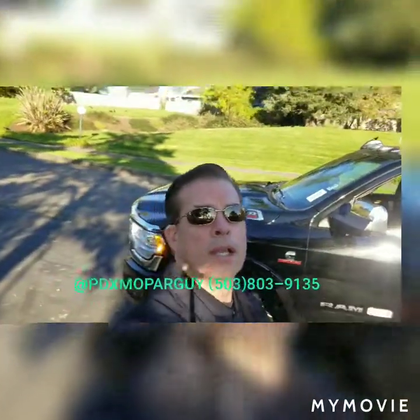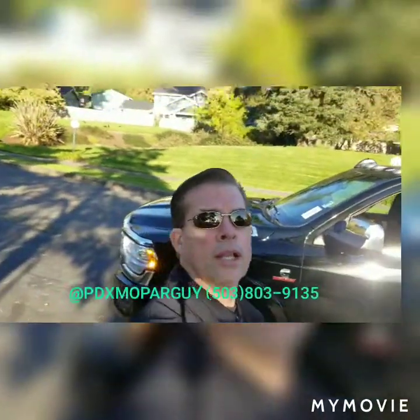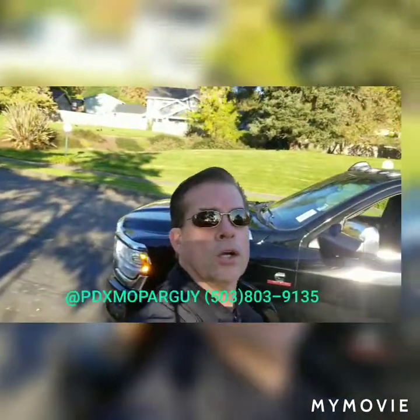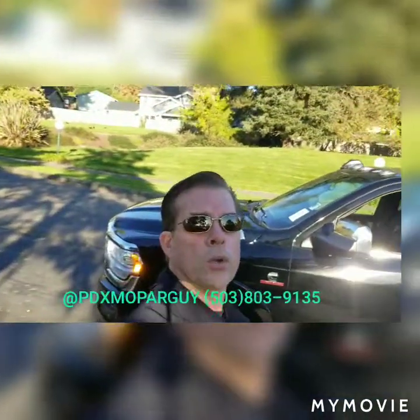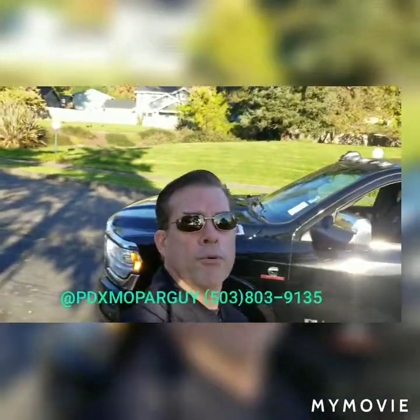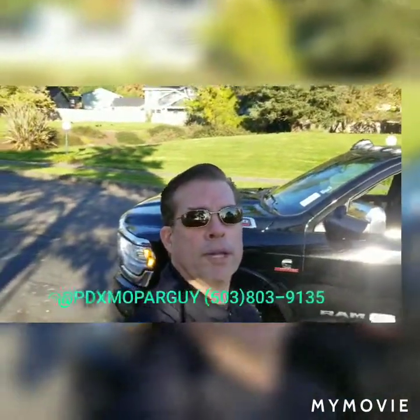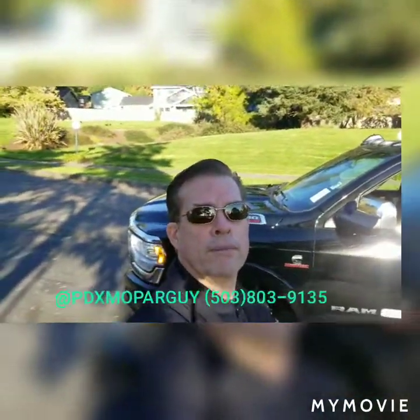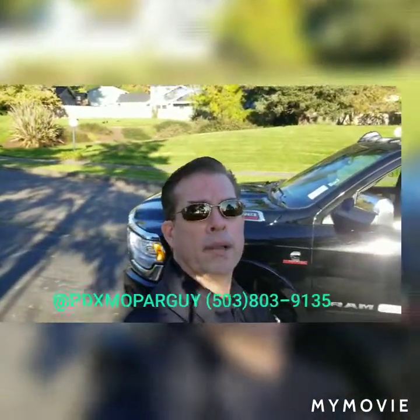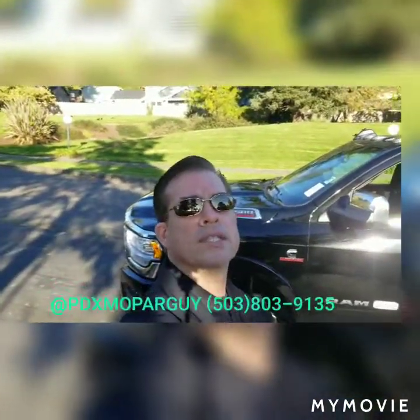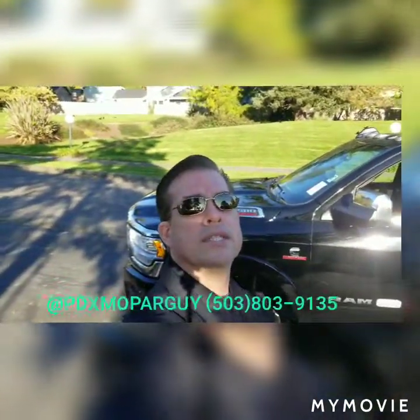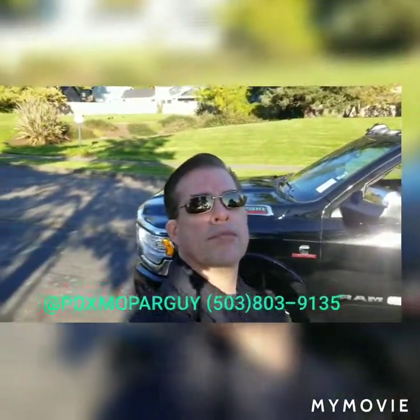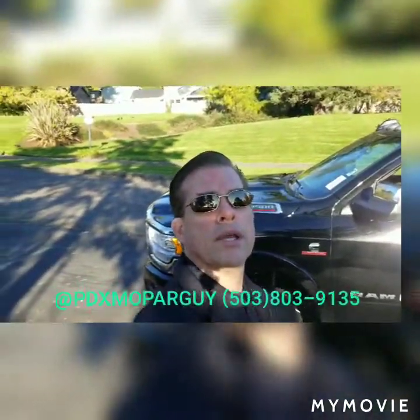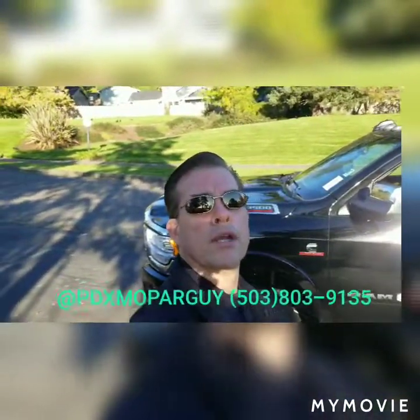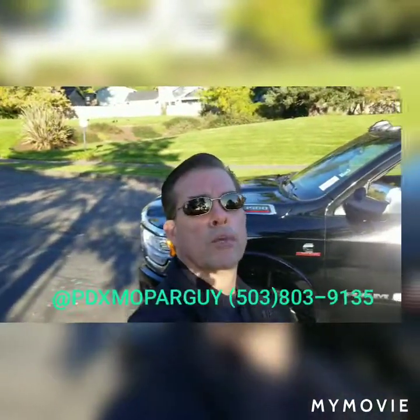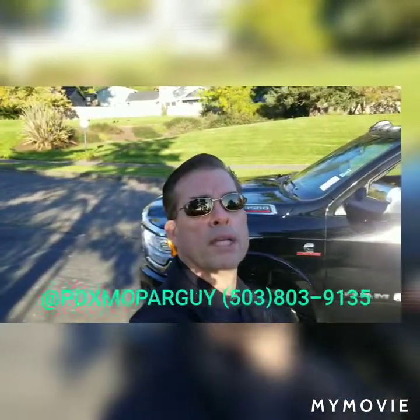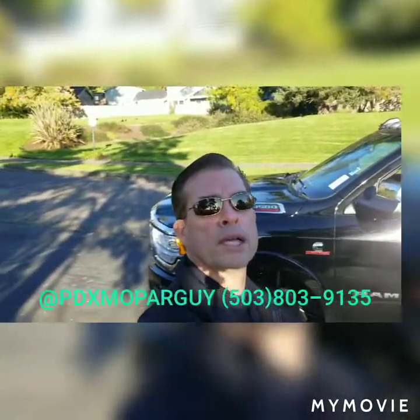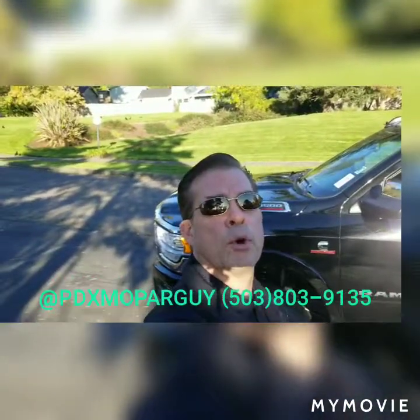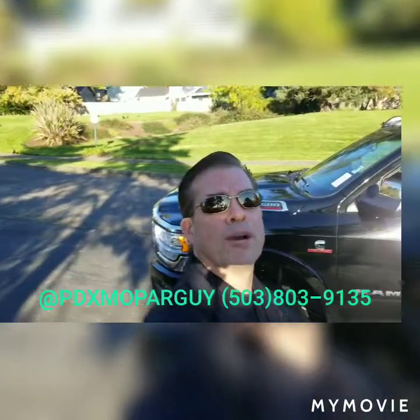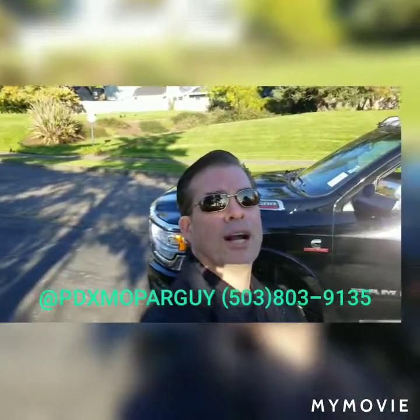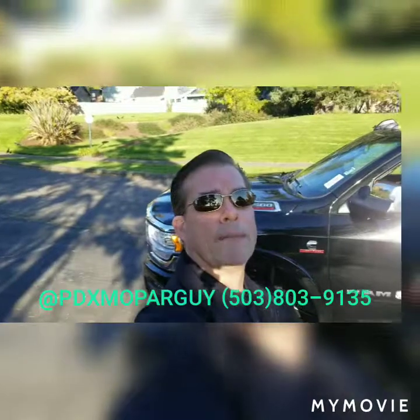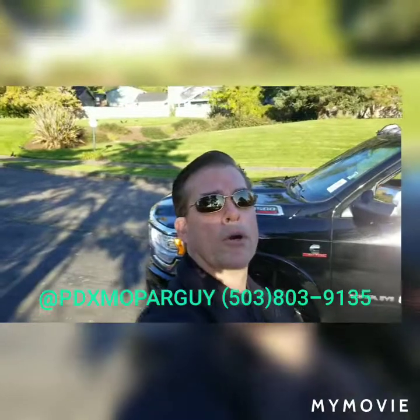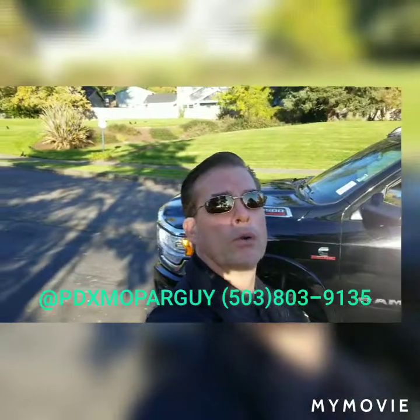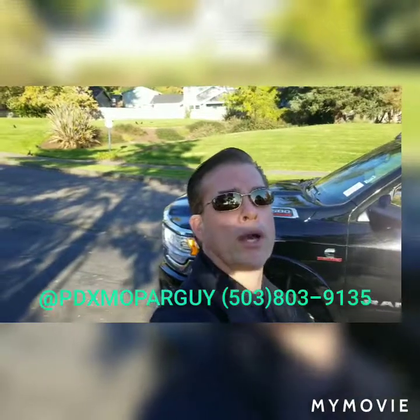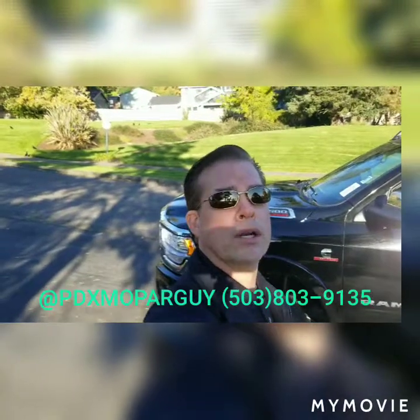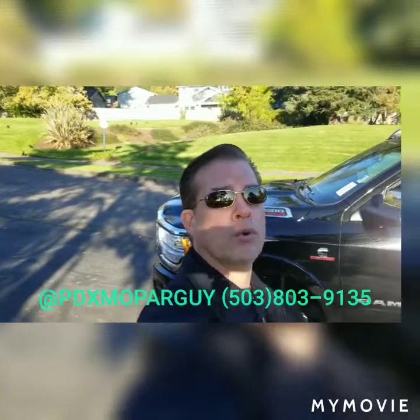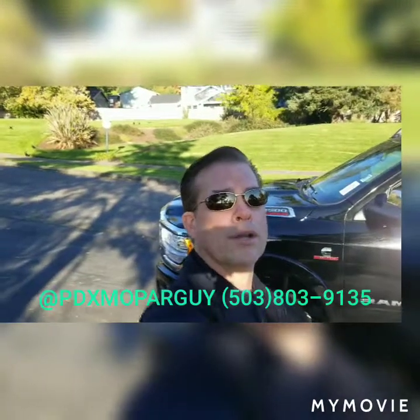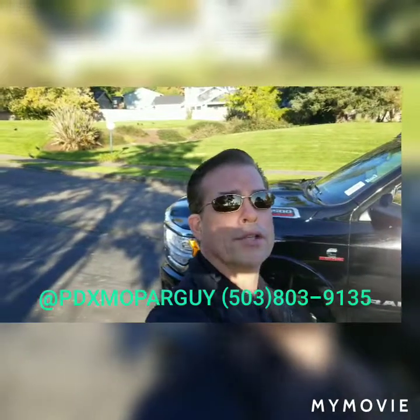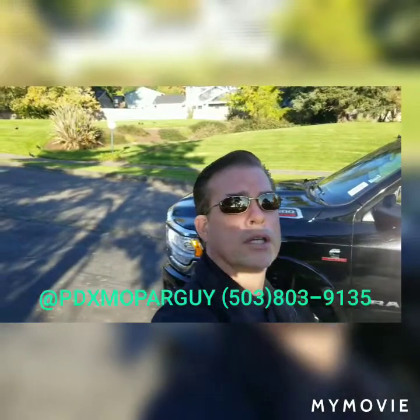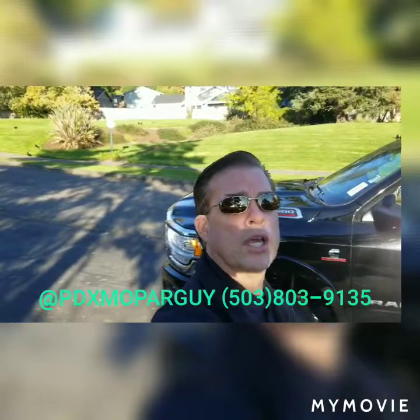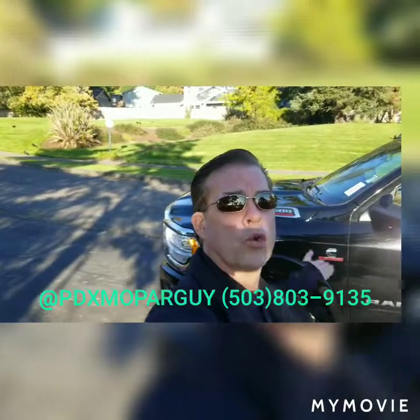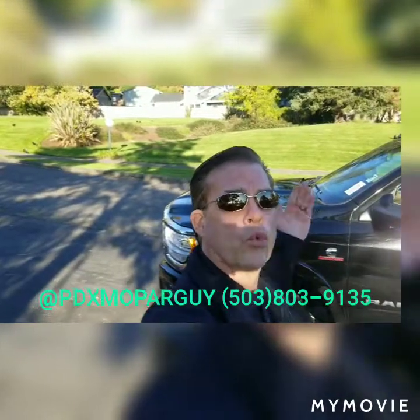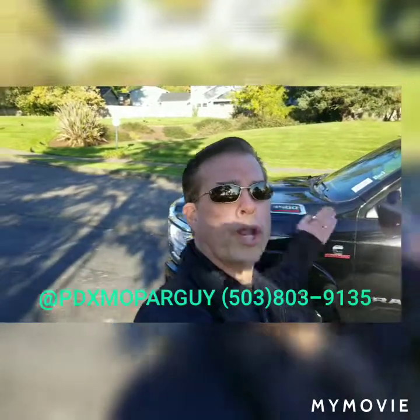Hello, everybody. My name is David, your PDX Mopar guy, Mauro, down here at Ron Tonkin Ram.